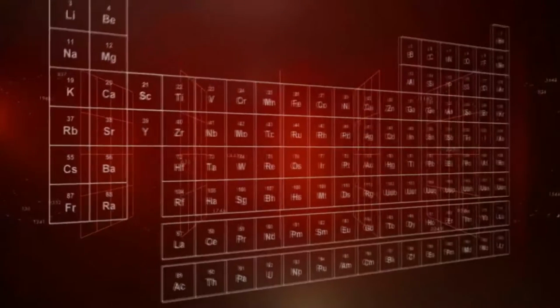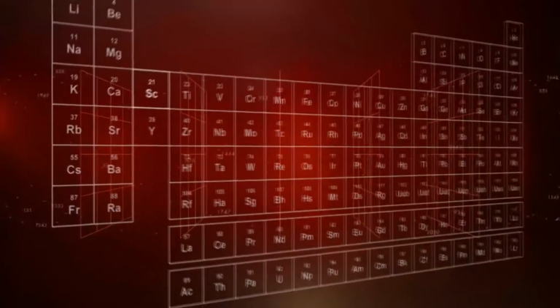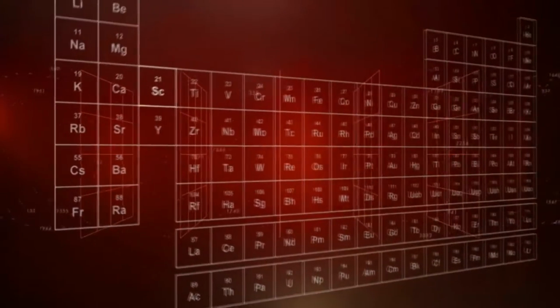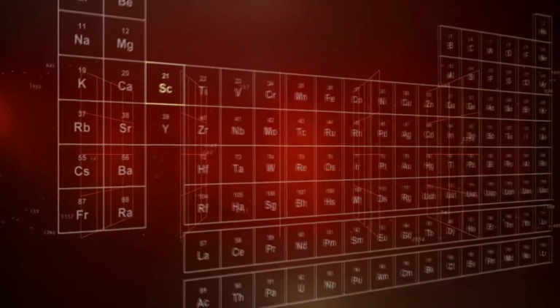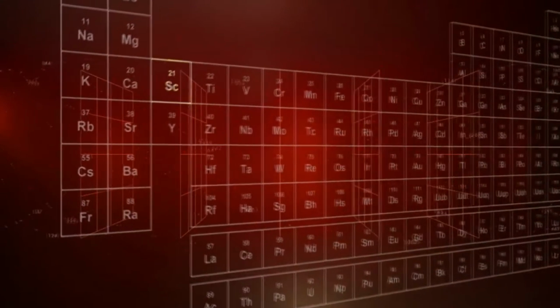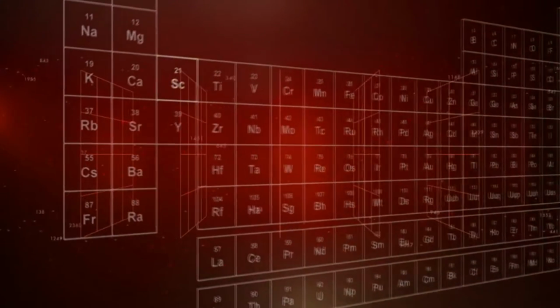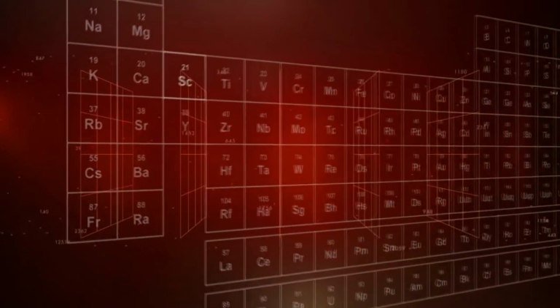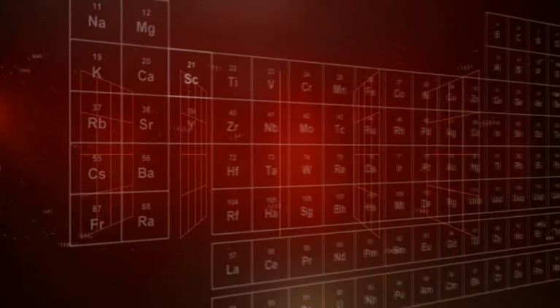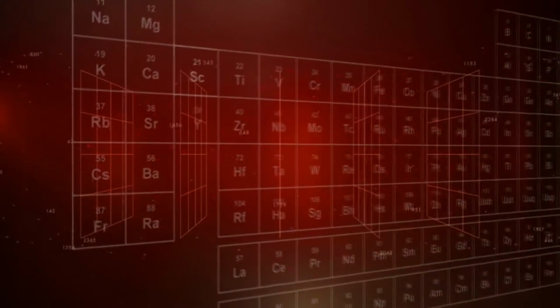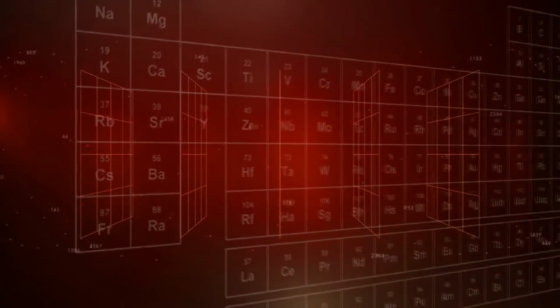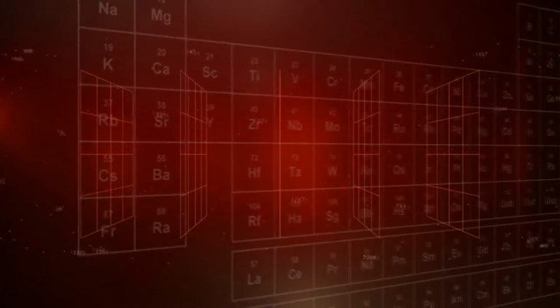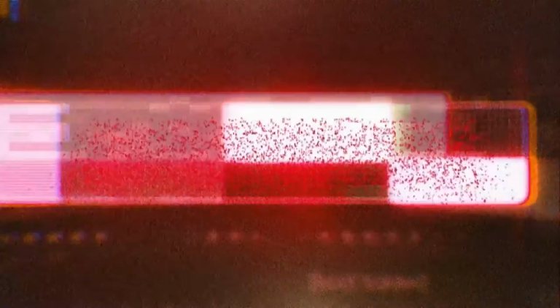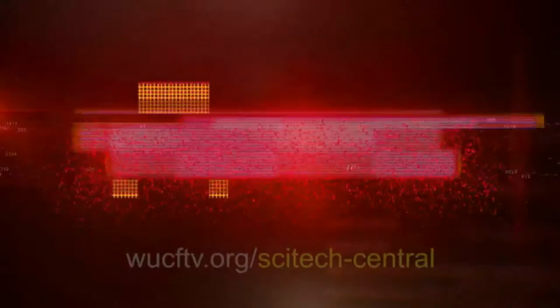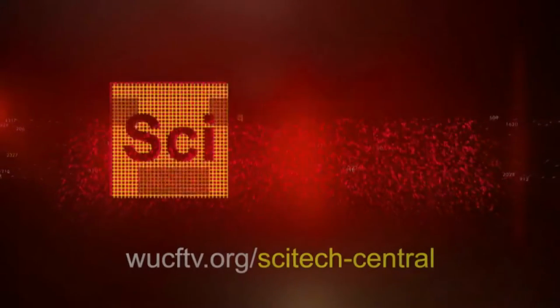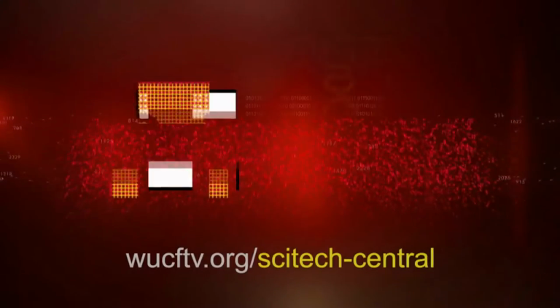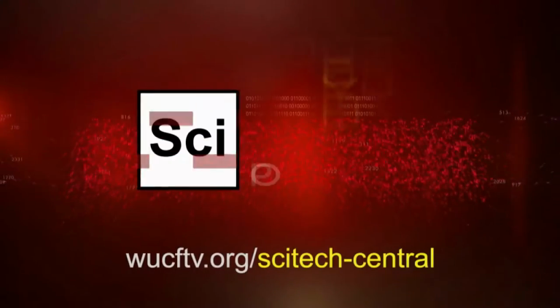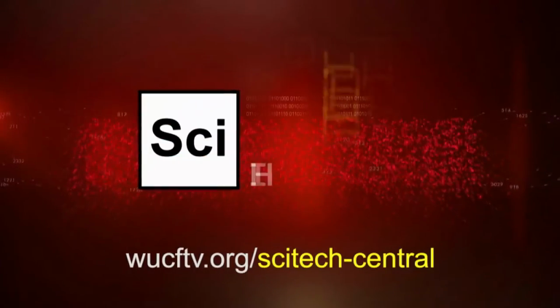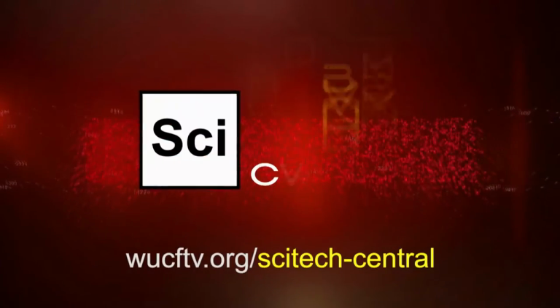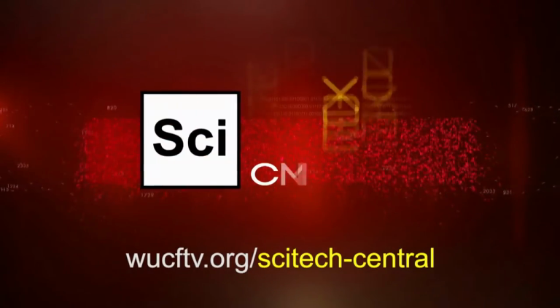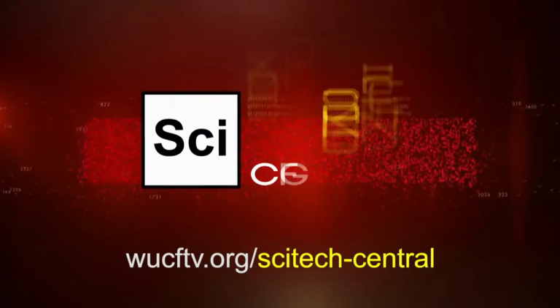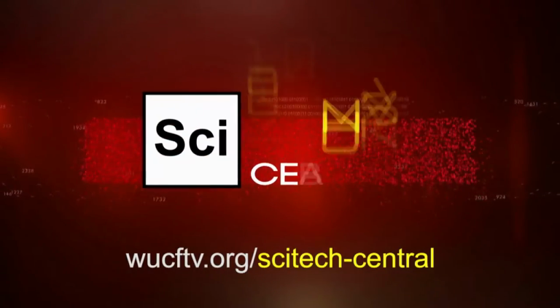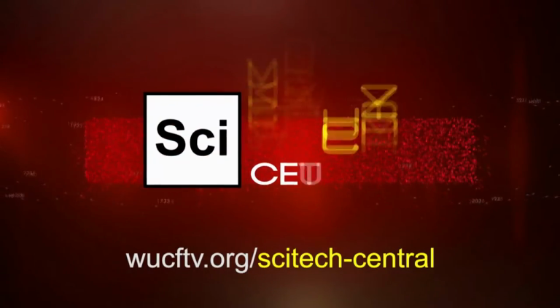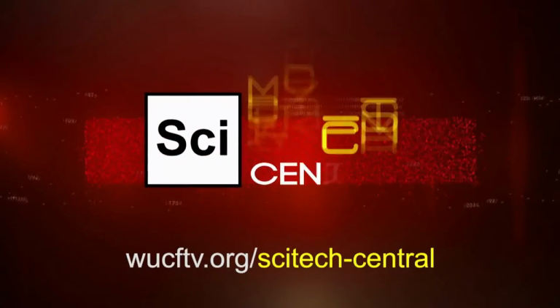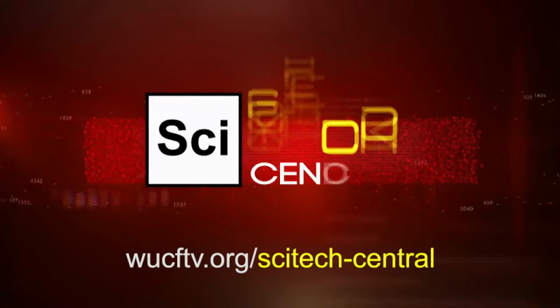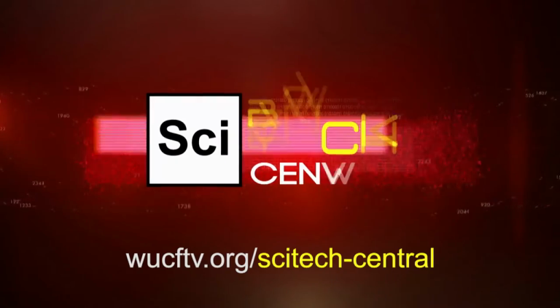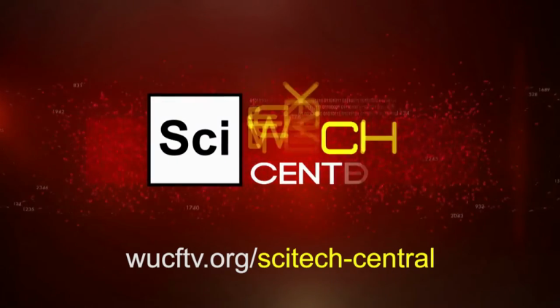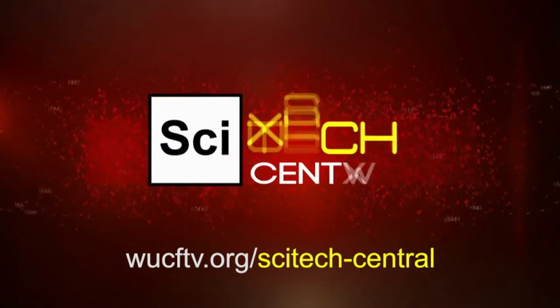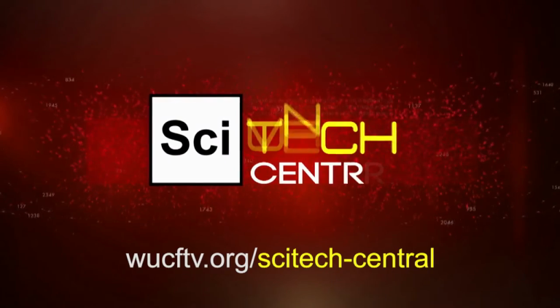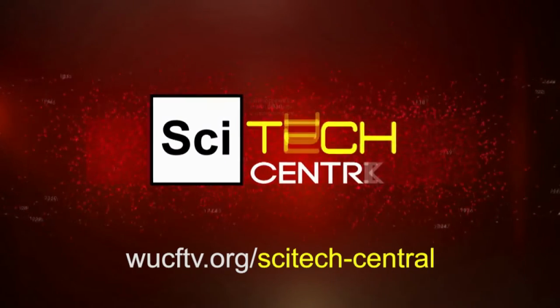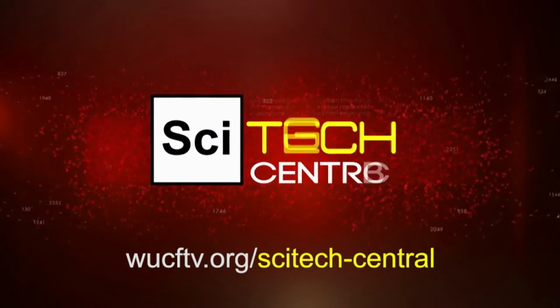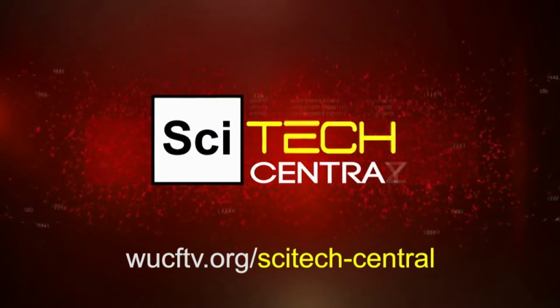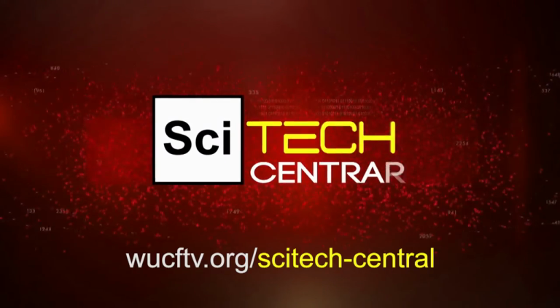Watch full episodes of SciTech Central Thursdays at 8:30 p.m. on WUCF-TV.